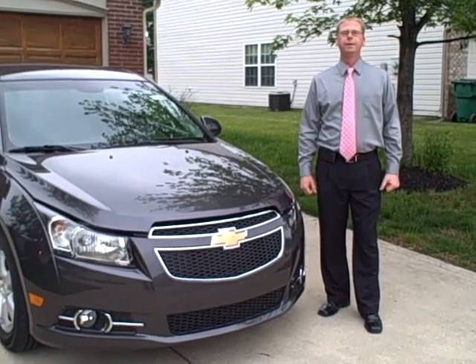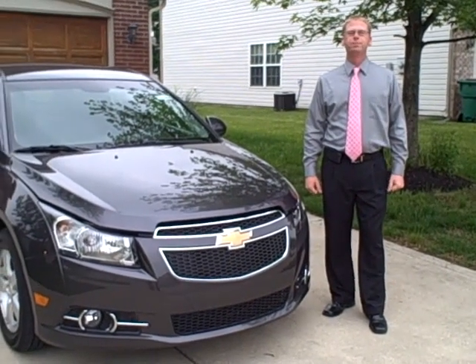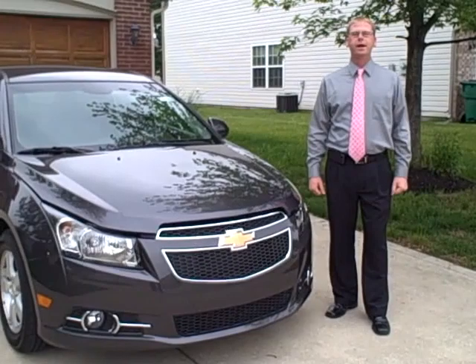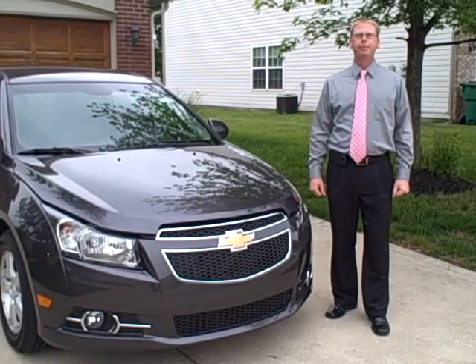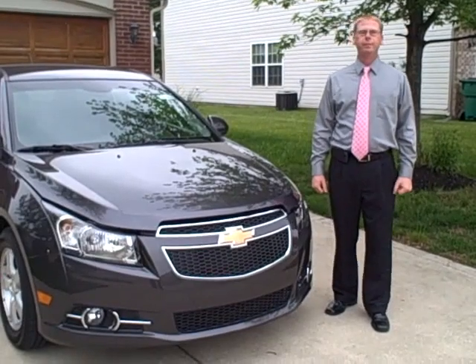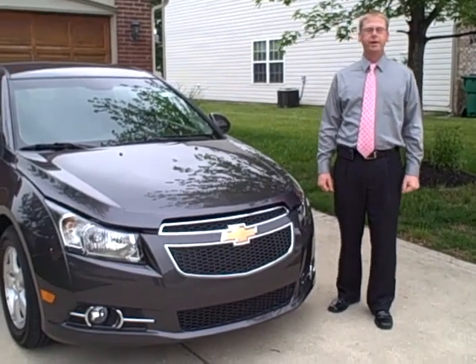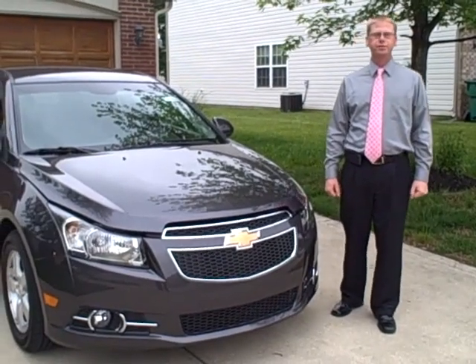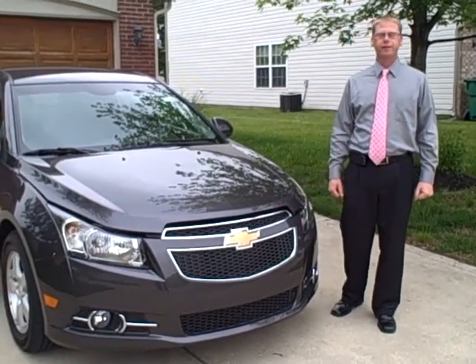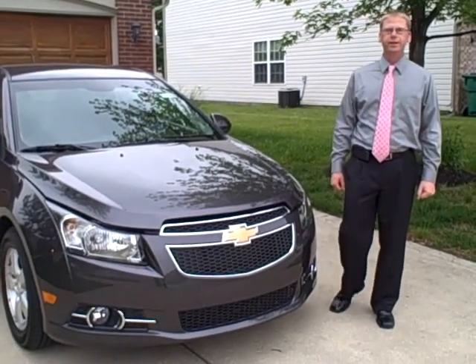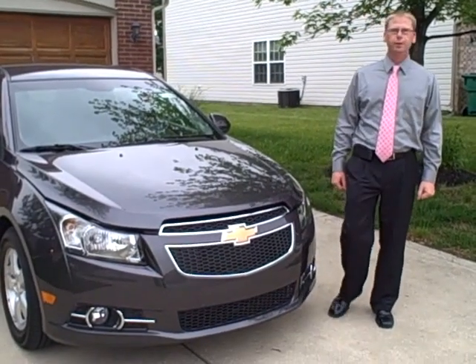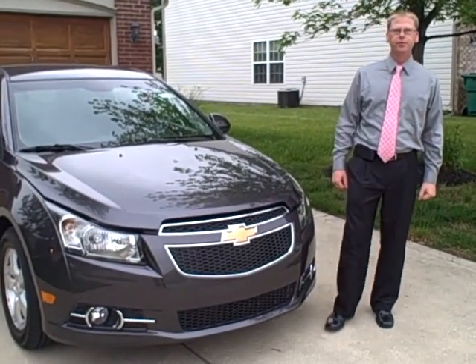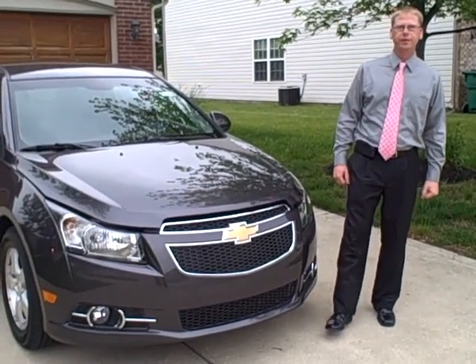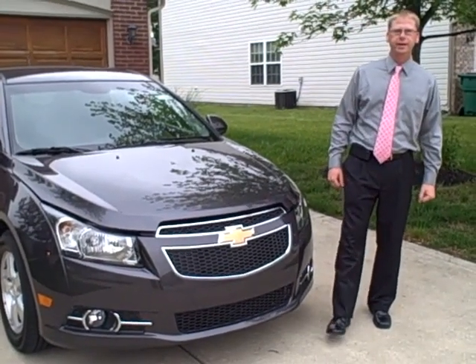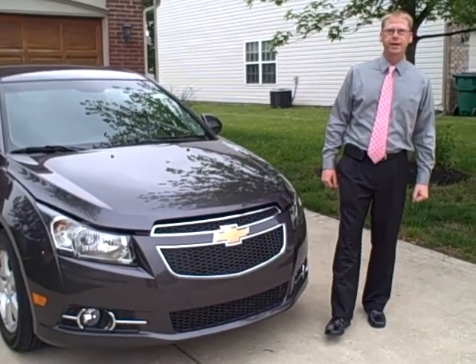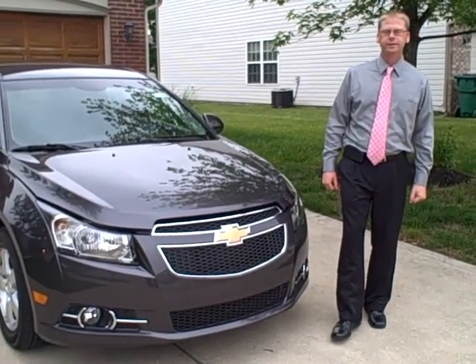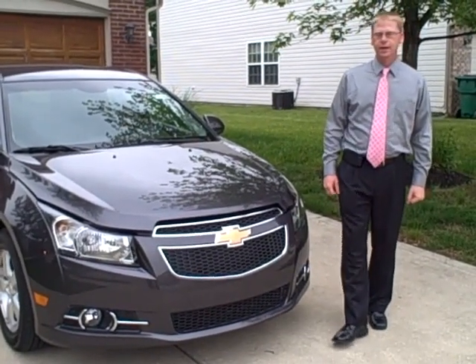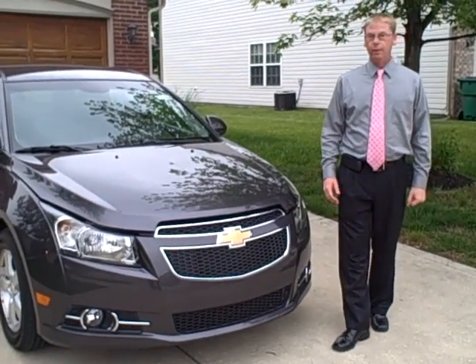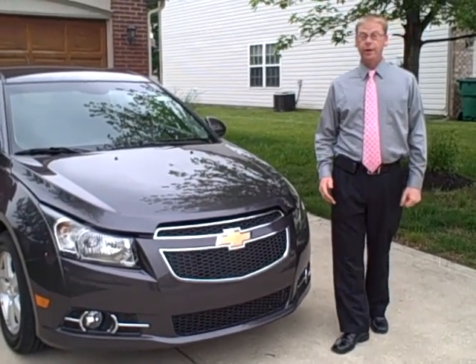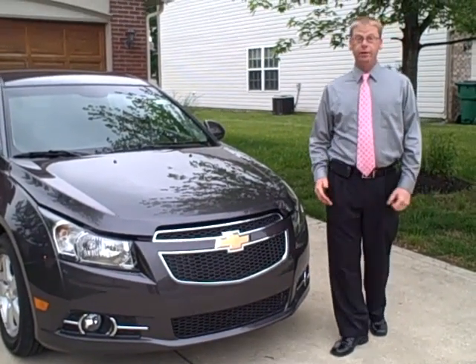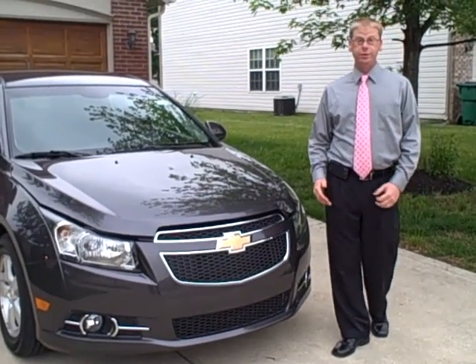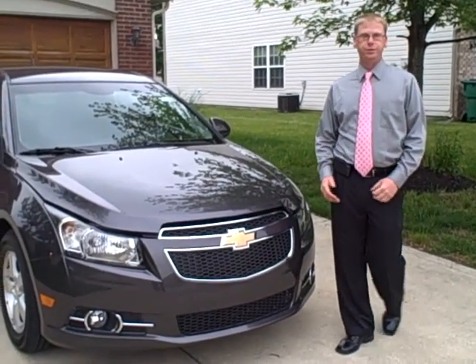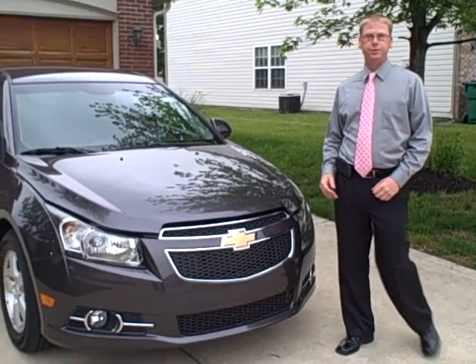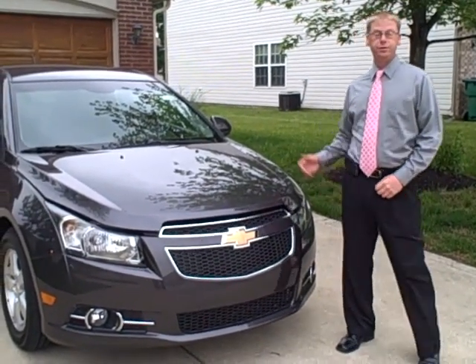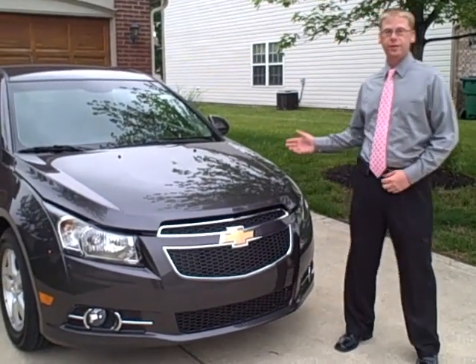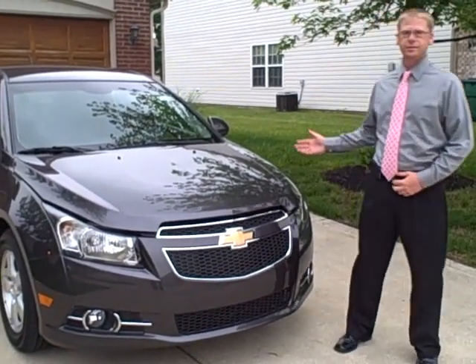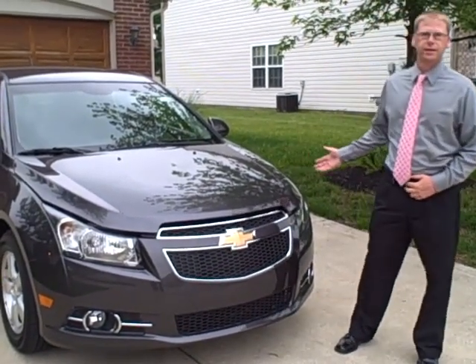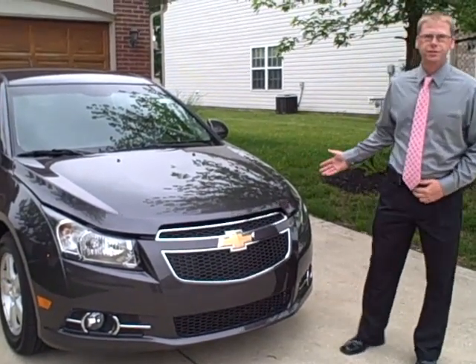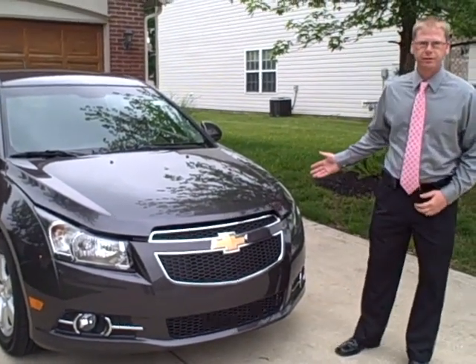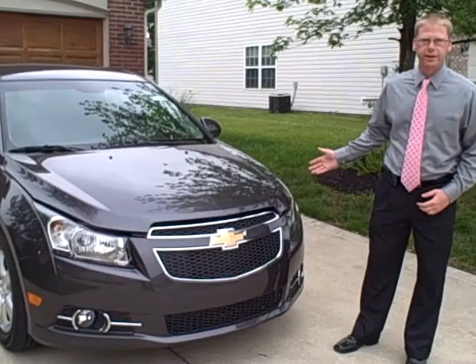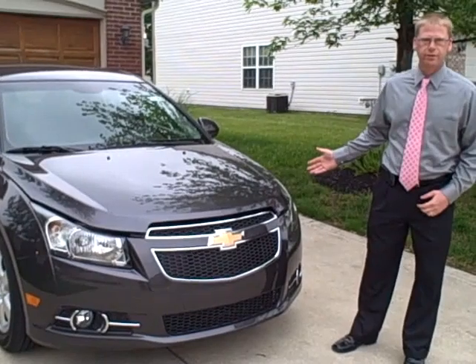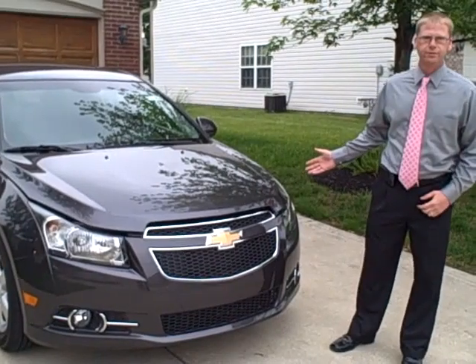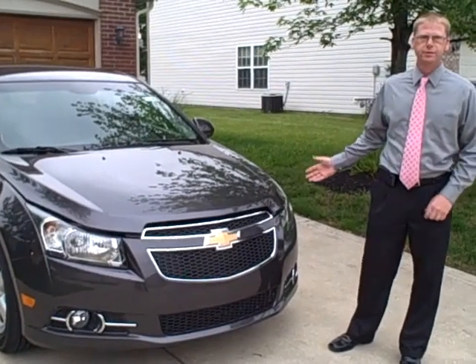Hello, my name is Brian Ivel. I'm with Hare Chevrolet in Noblesville, Indiana. I want to introduce you to the 2011 Chevrolet Cruze.